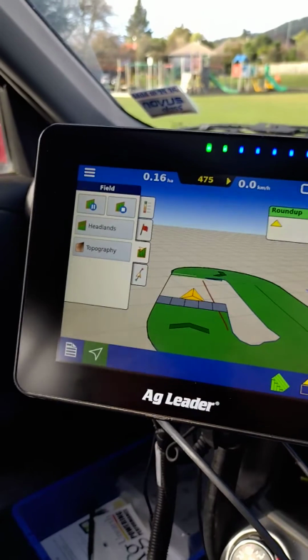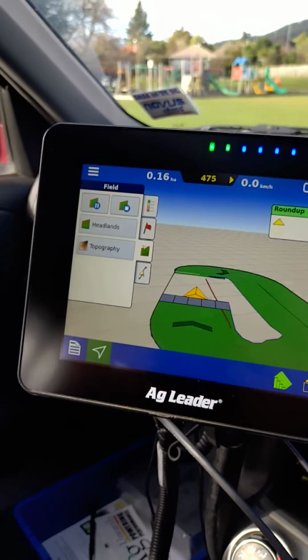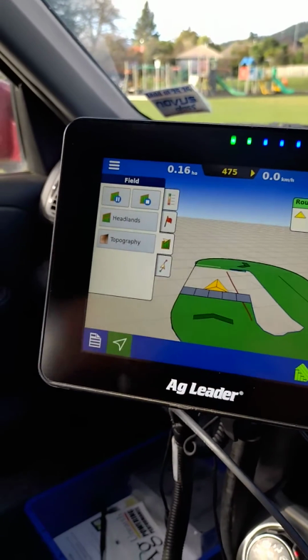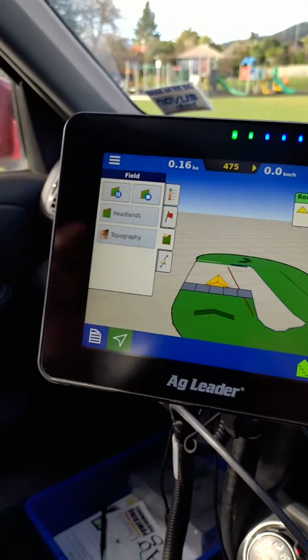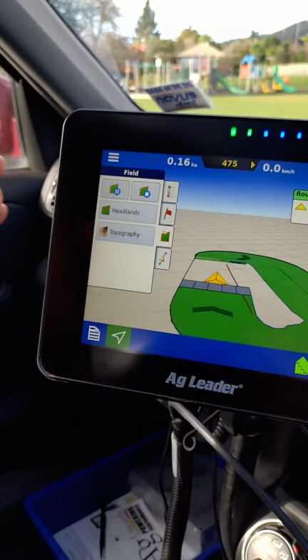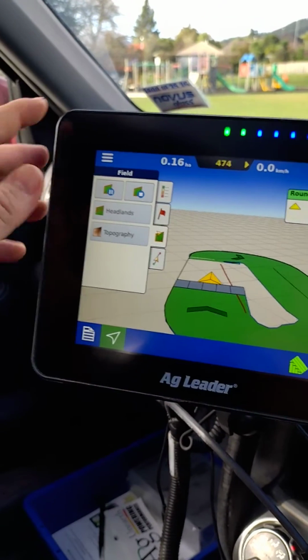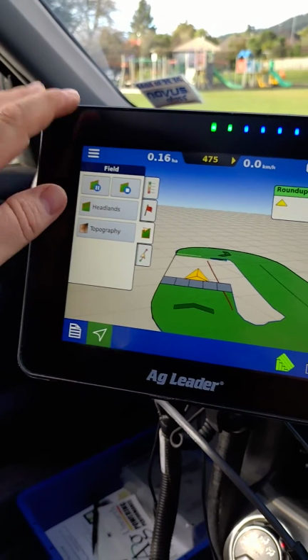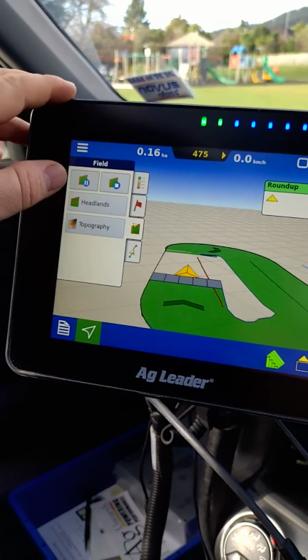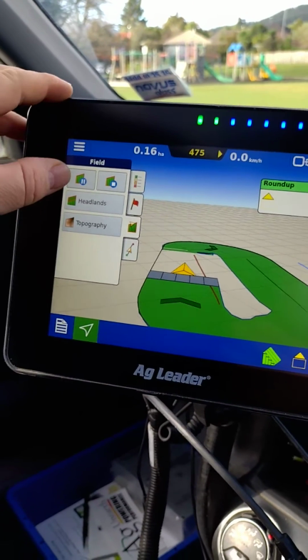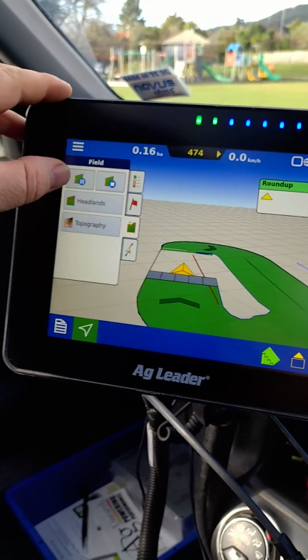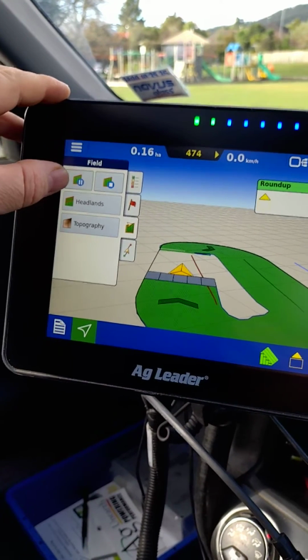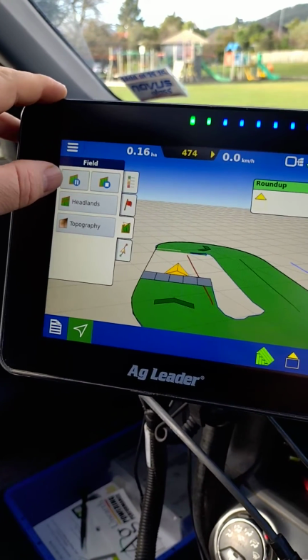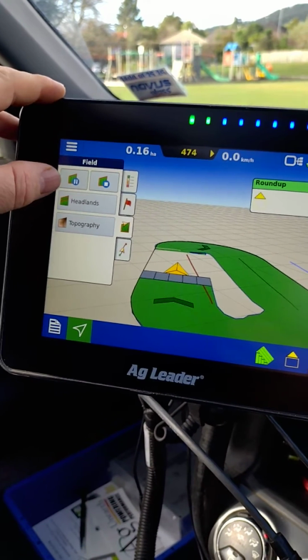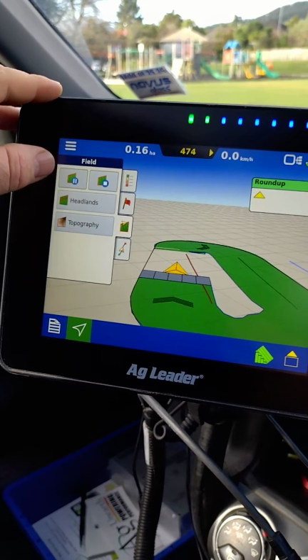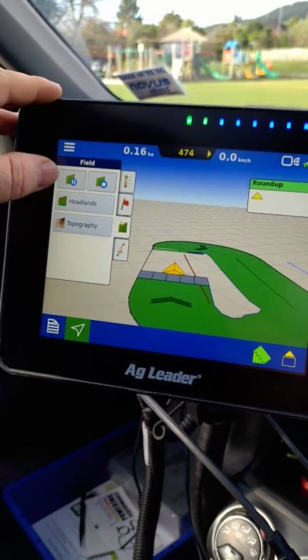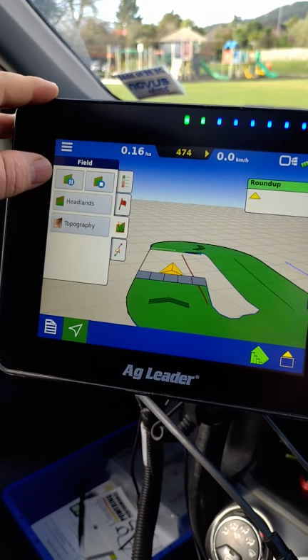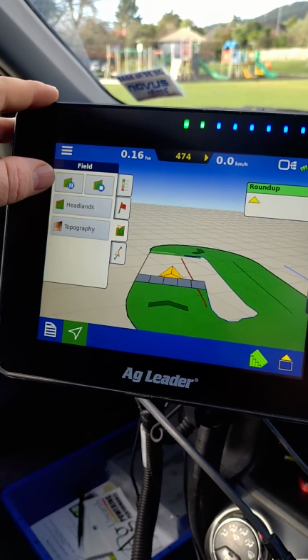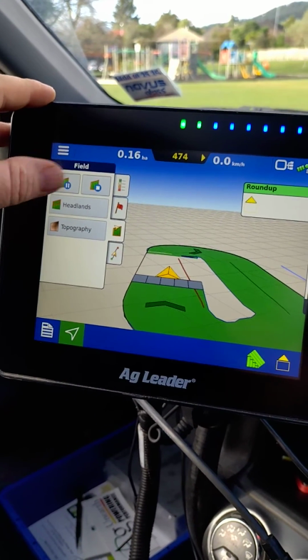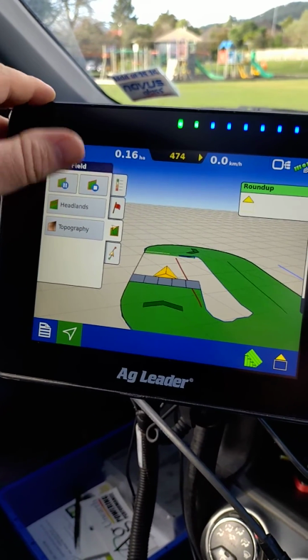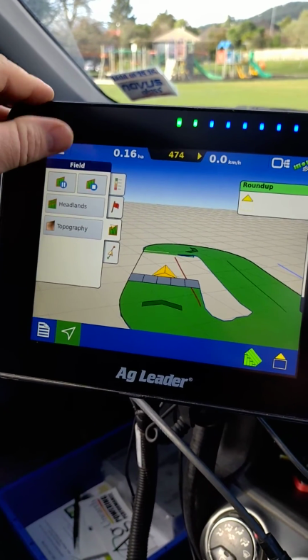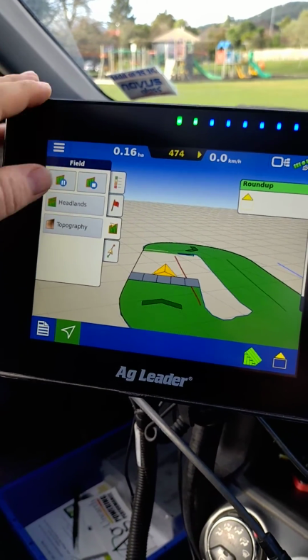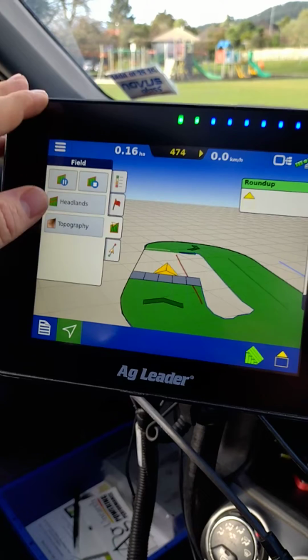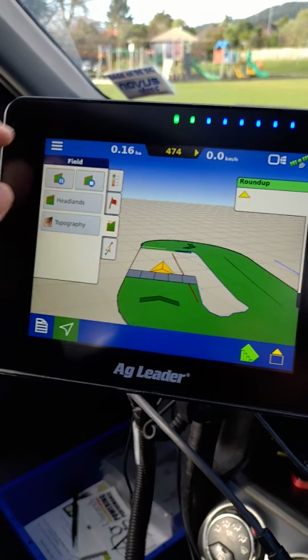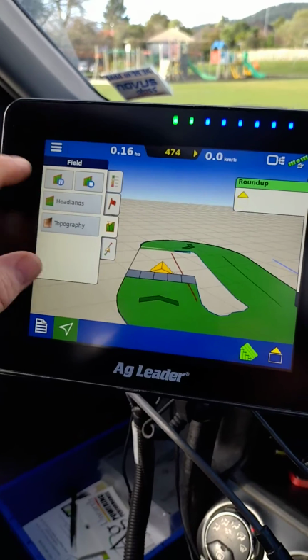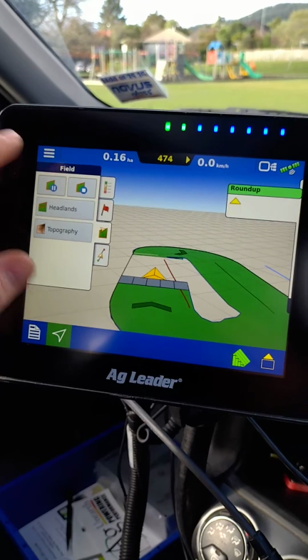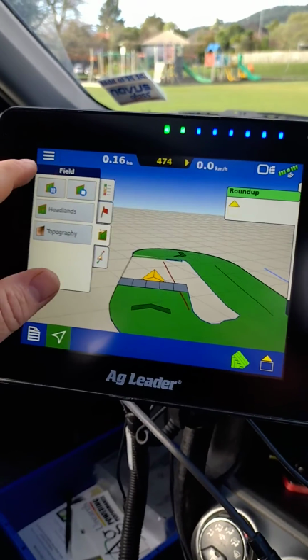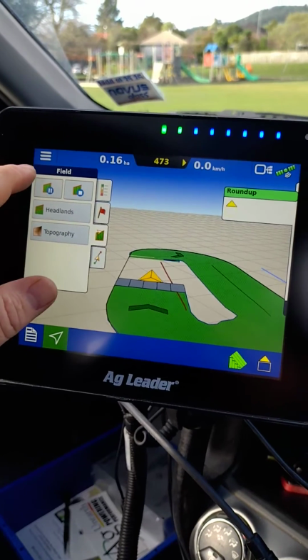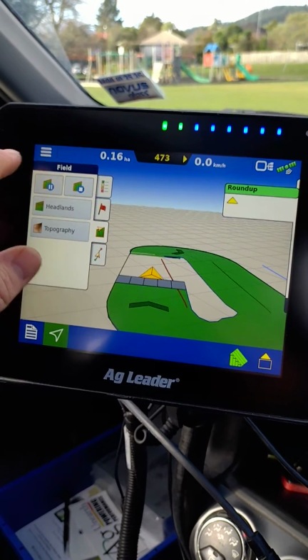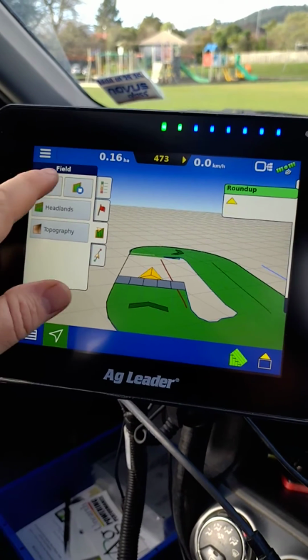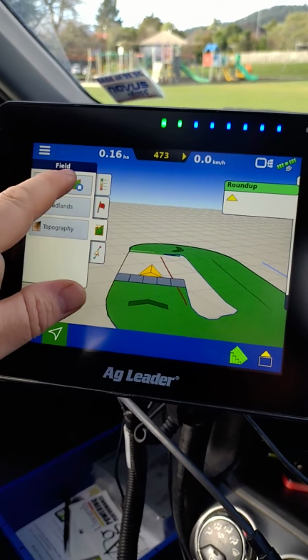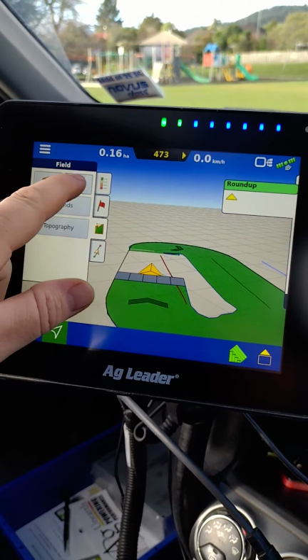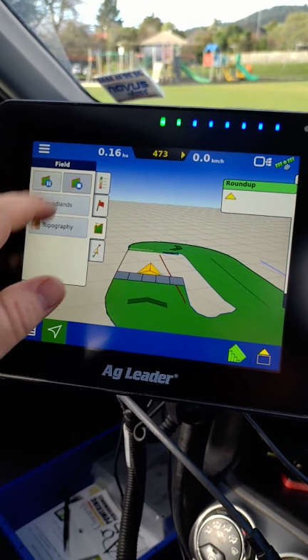If you wish to go around an obstacle you can hit pause, drive around and it'll cut straight through, and when you're finished hit stop.